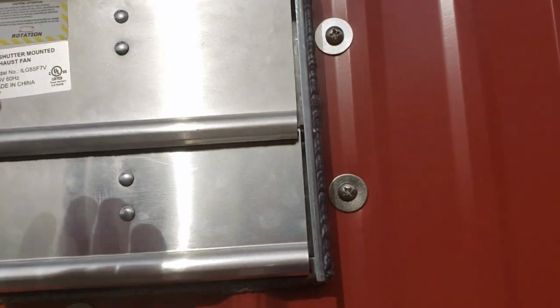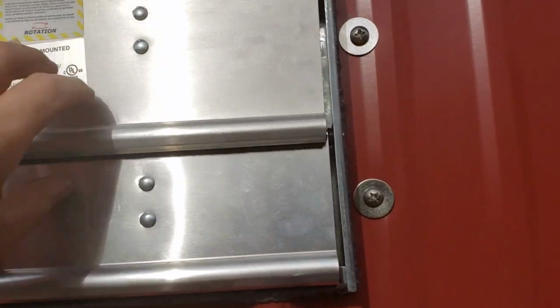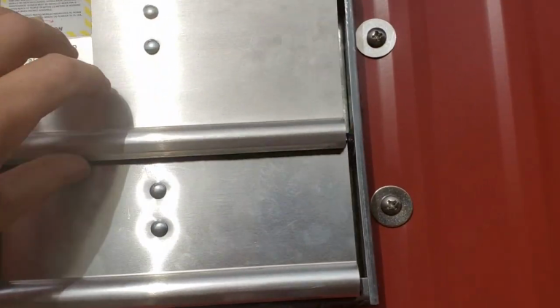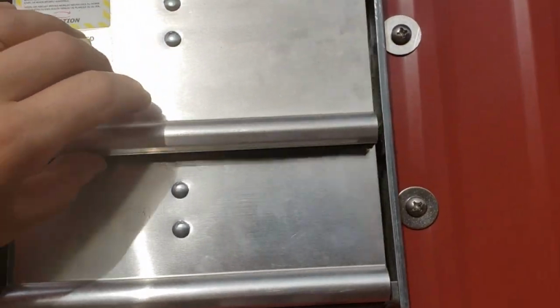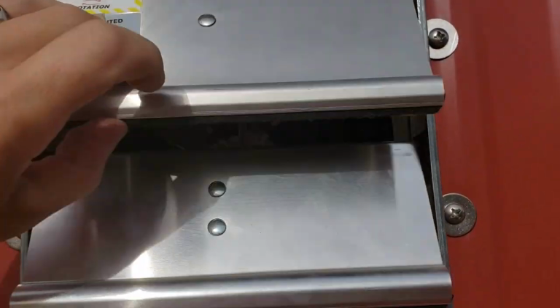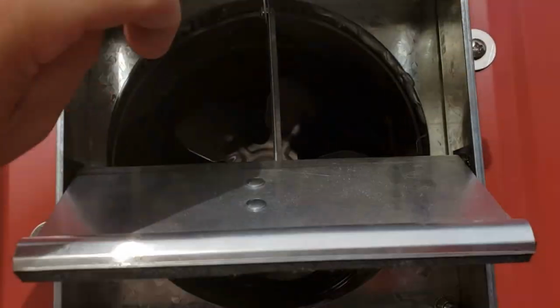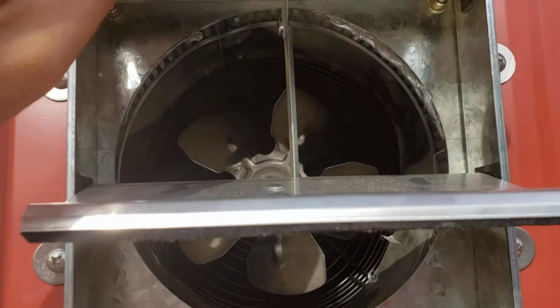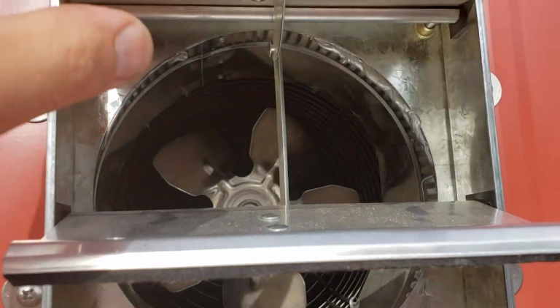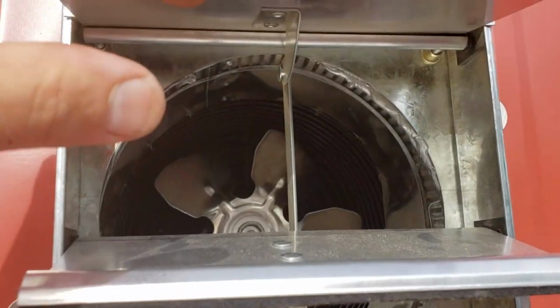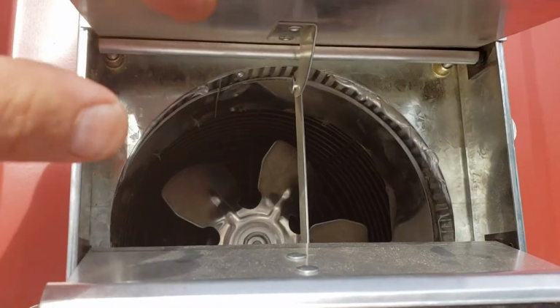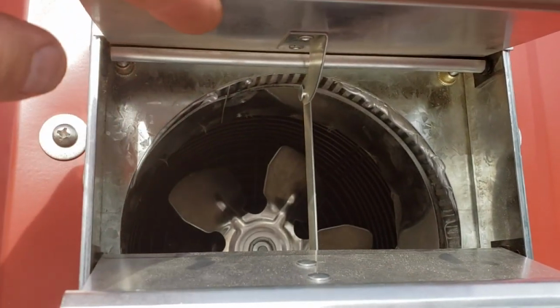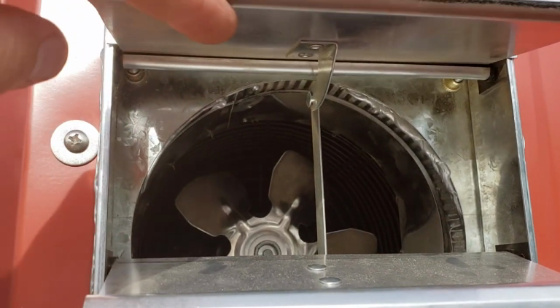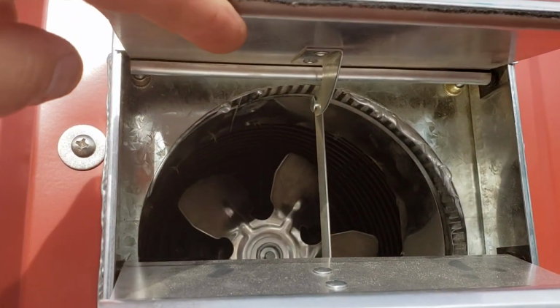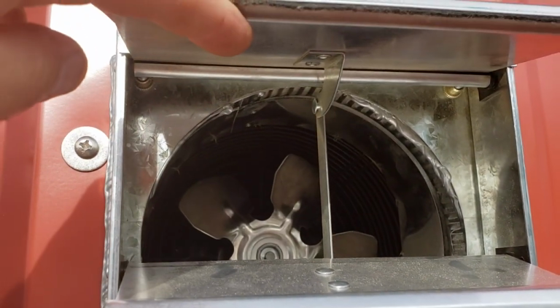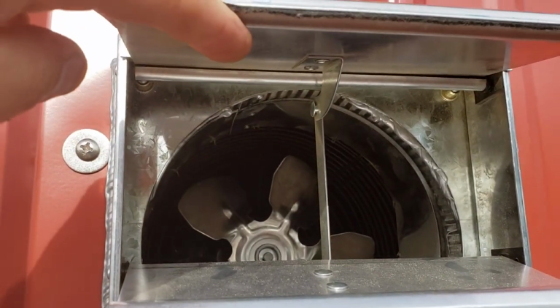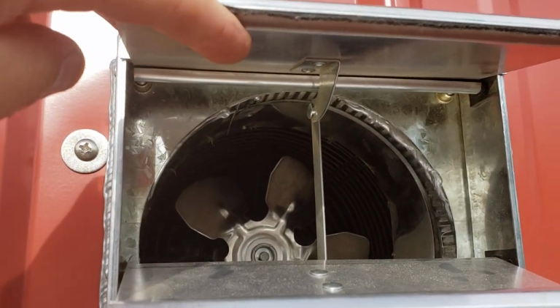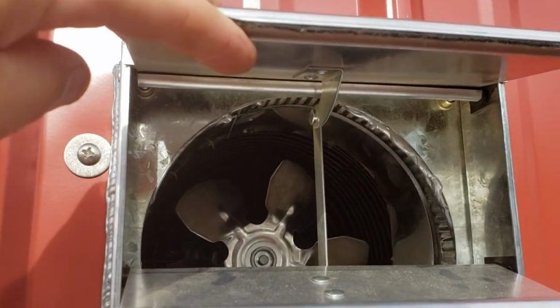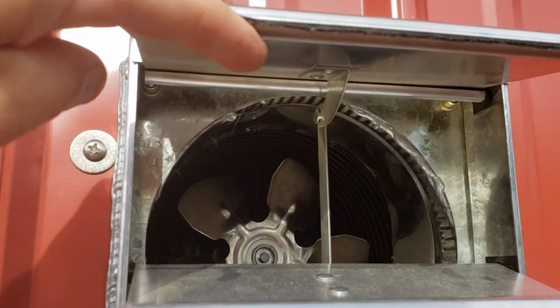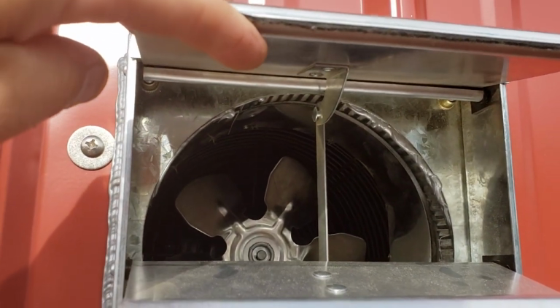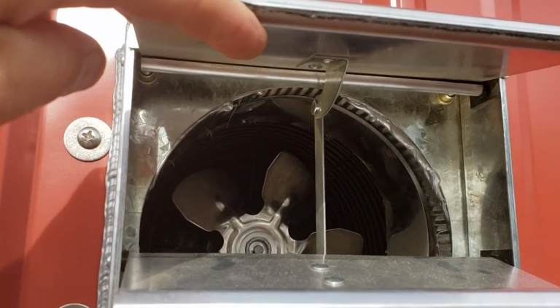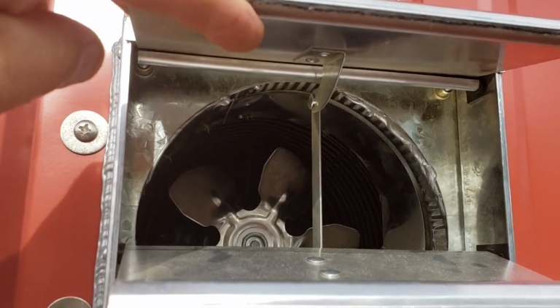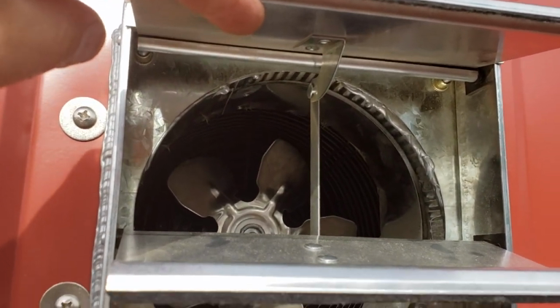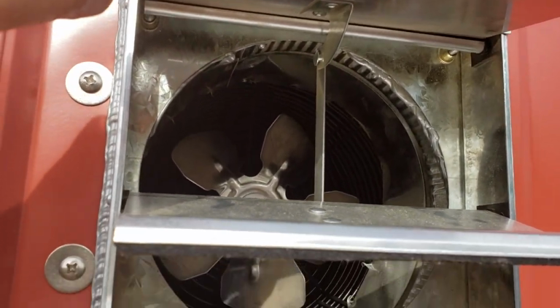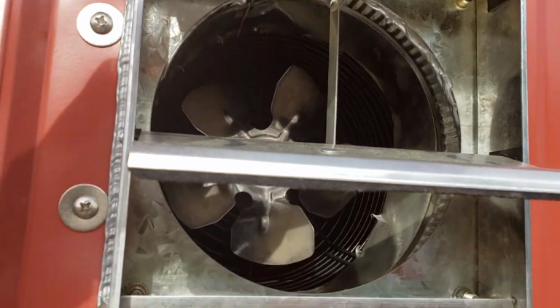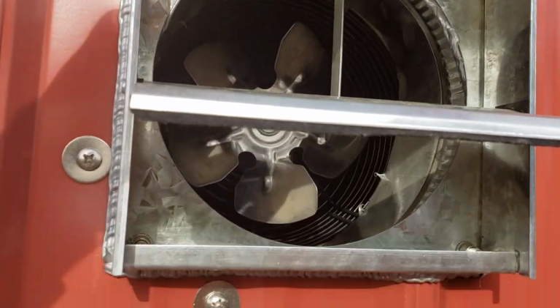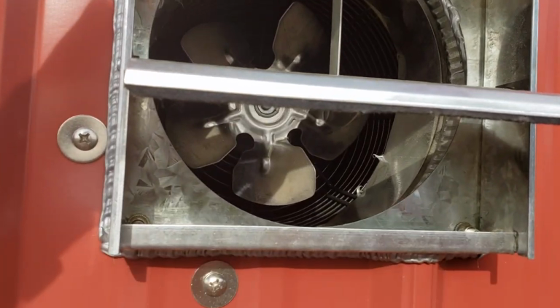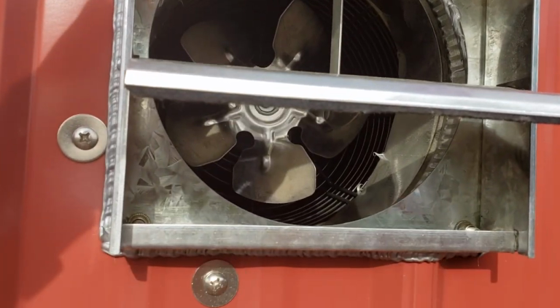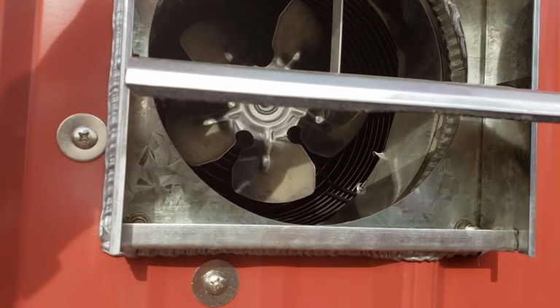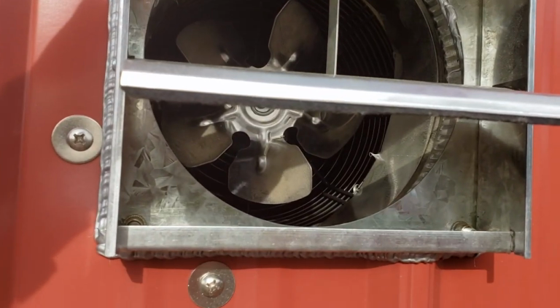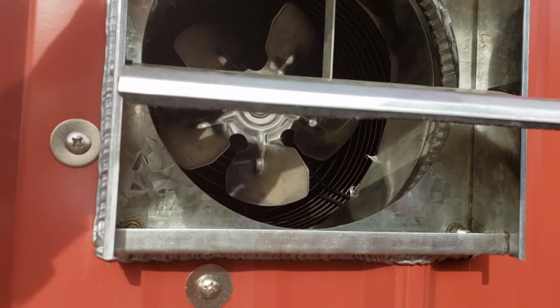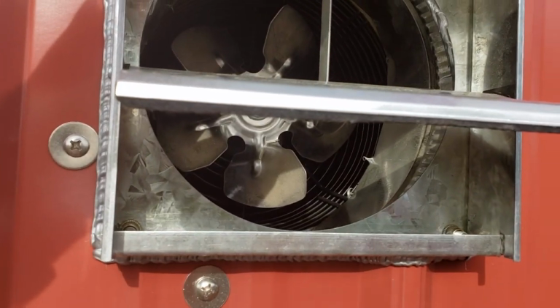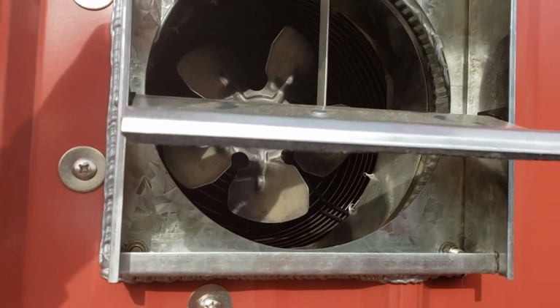I appreciate you watching, folks. This is how we installed an exhaust system in the goat barn. Please like or subscribe and we'll keep putting out great videos like this.